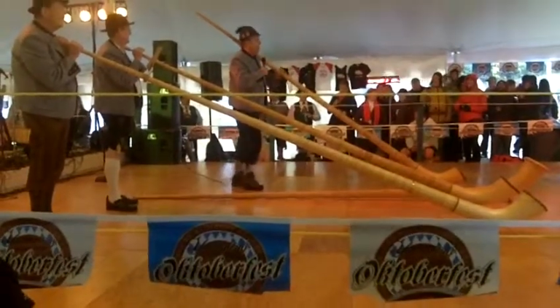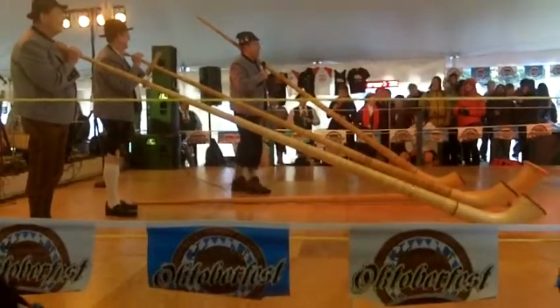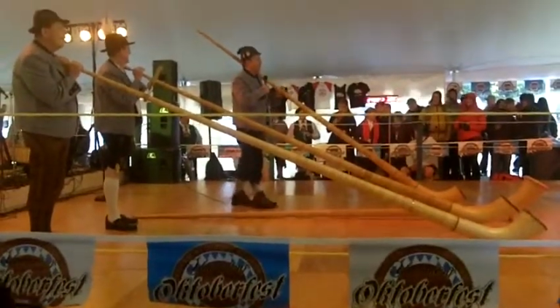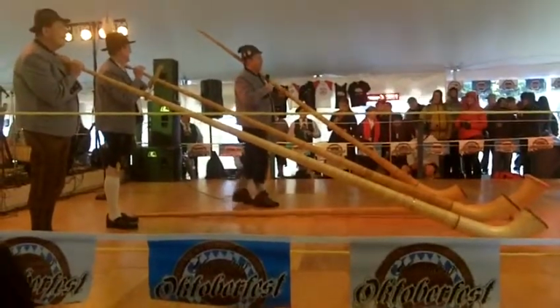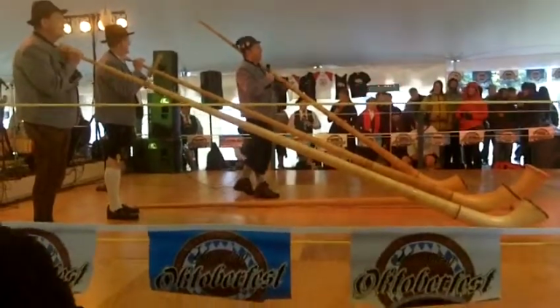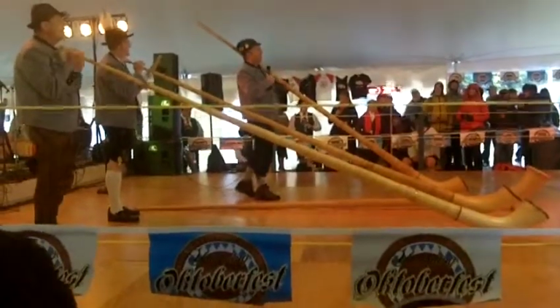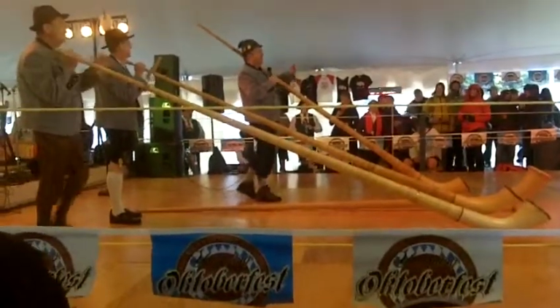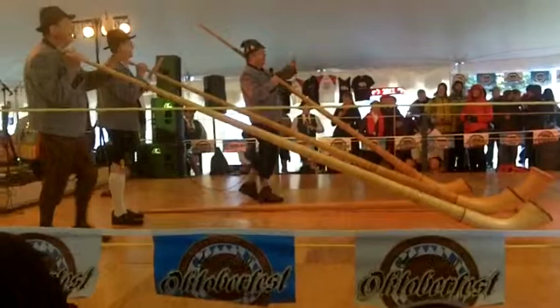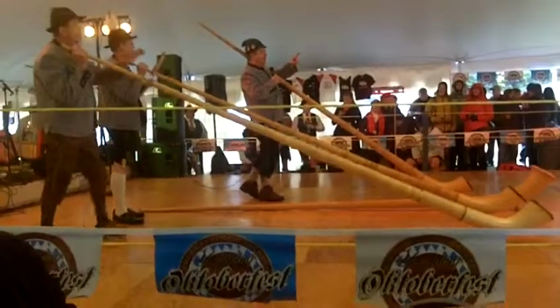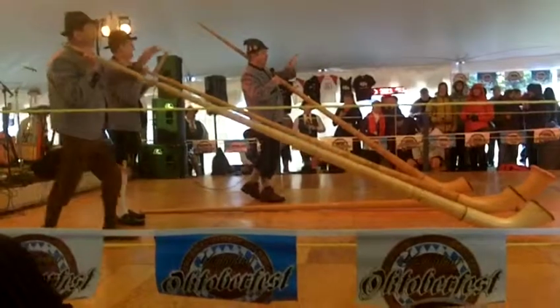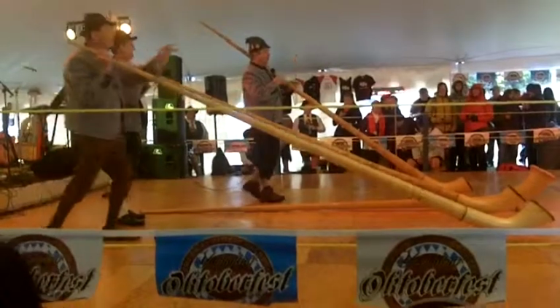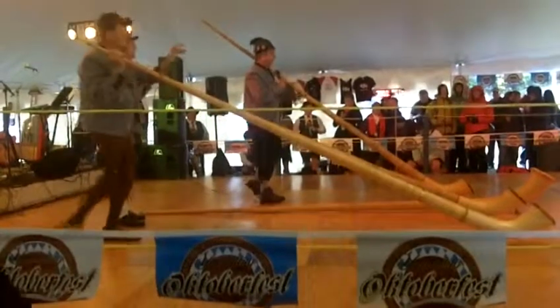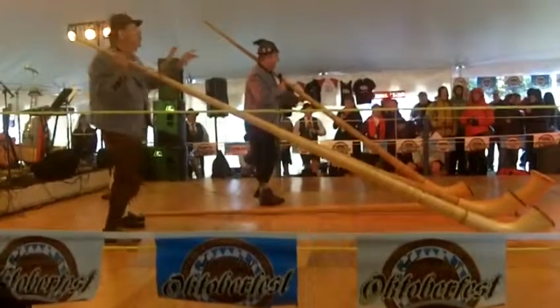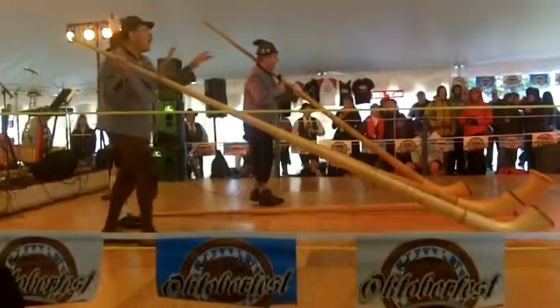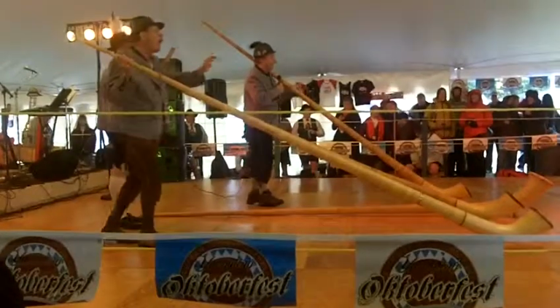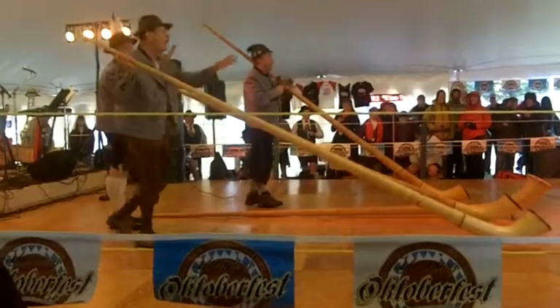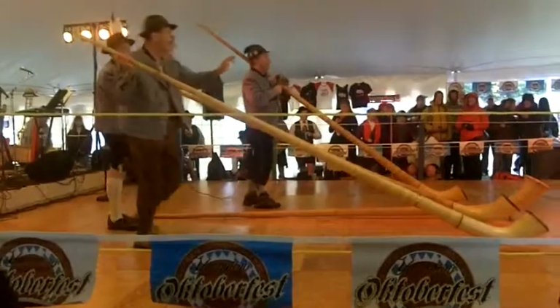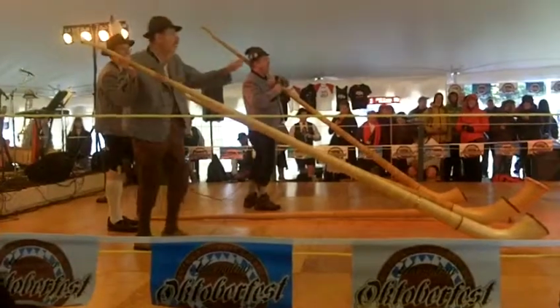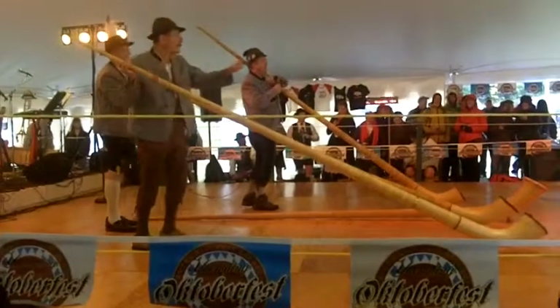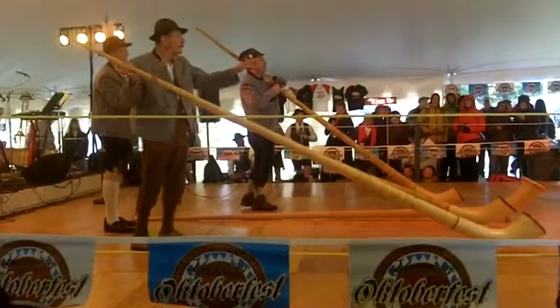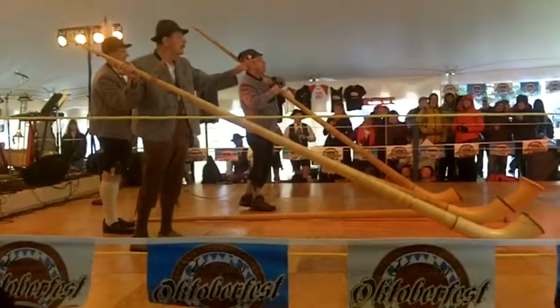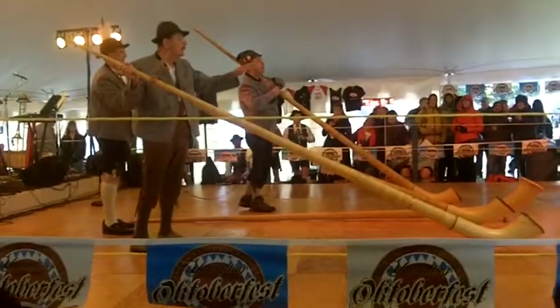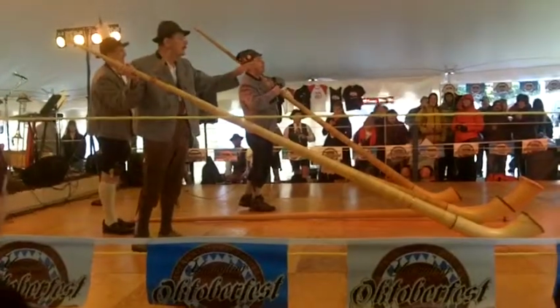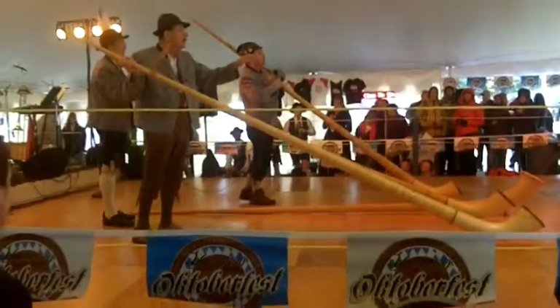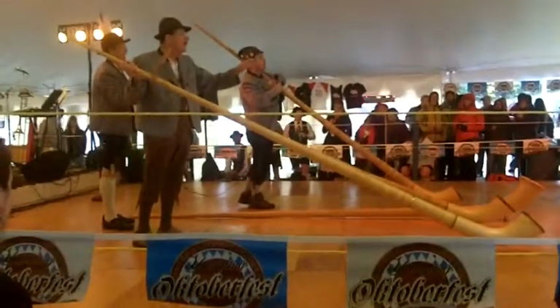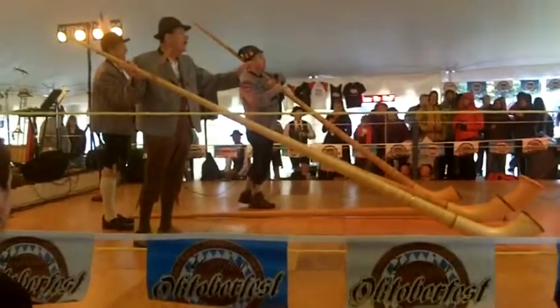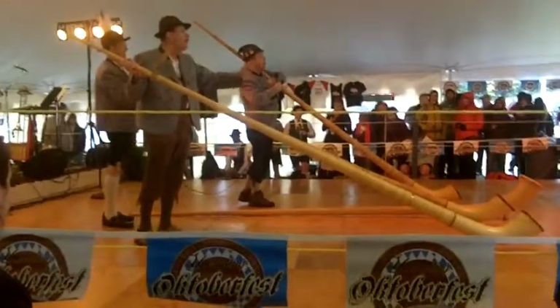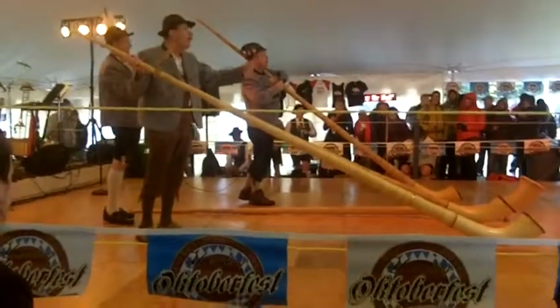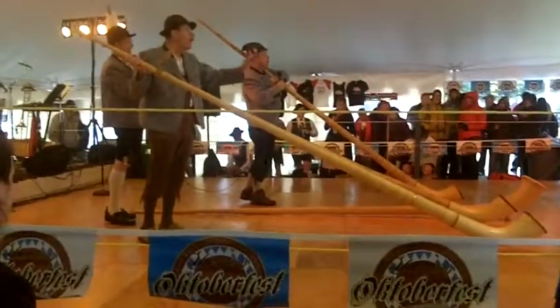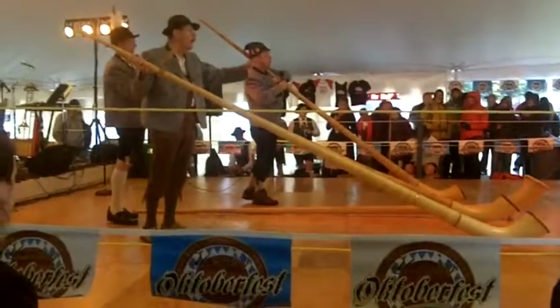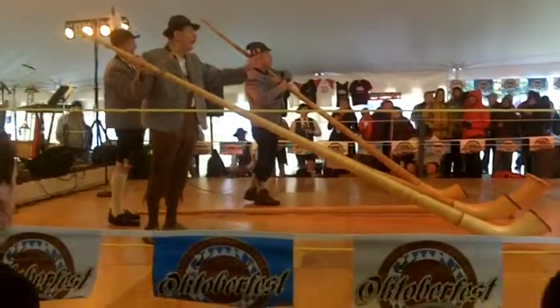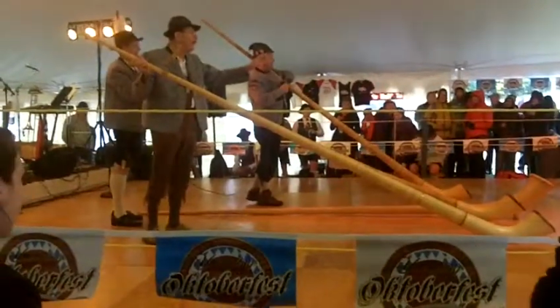Now the horns — you need to have some more beer in you before you try to play these.